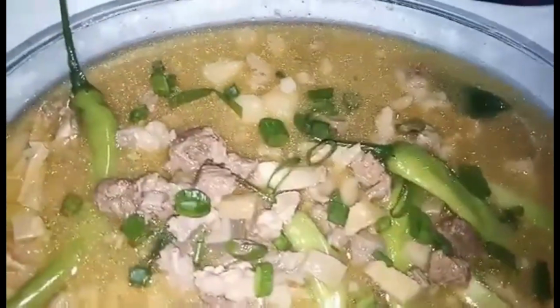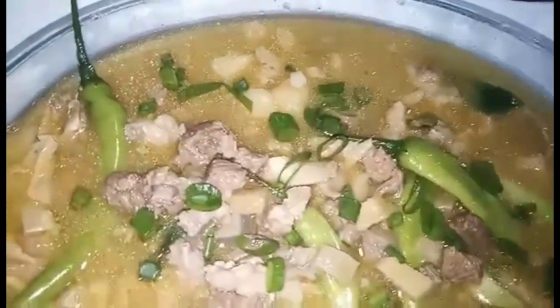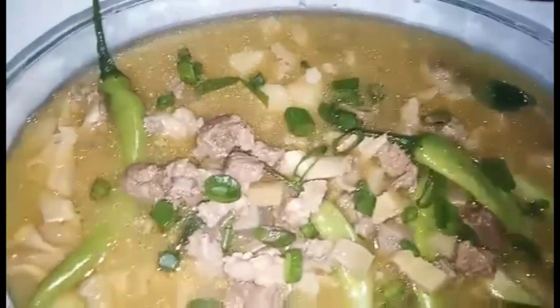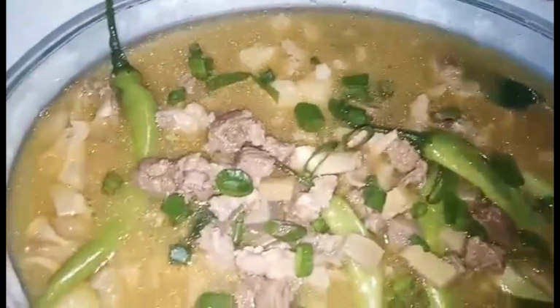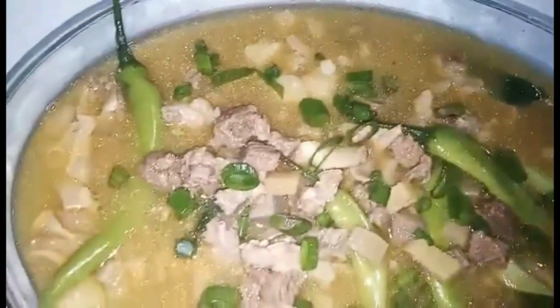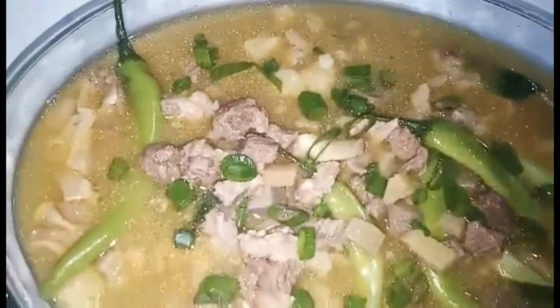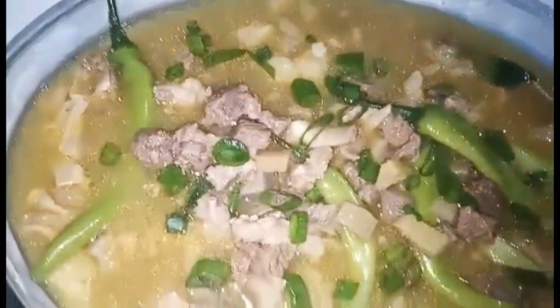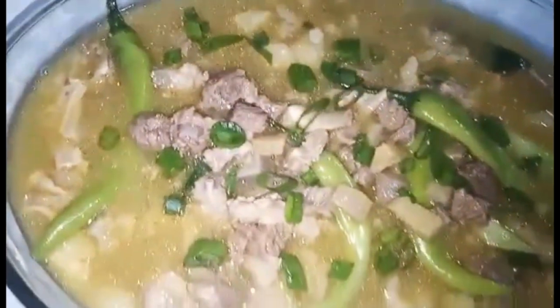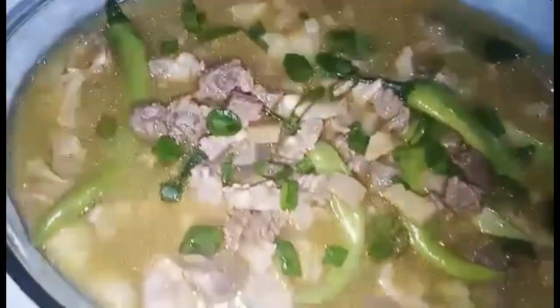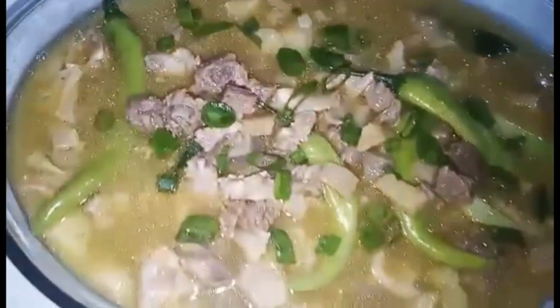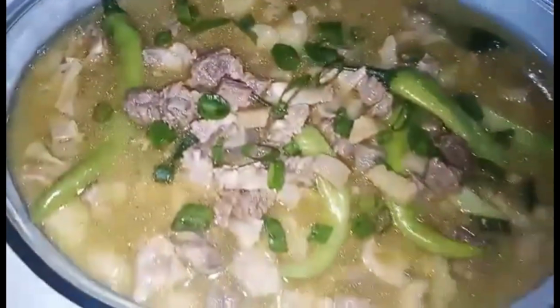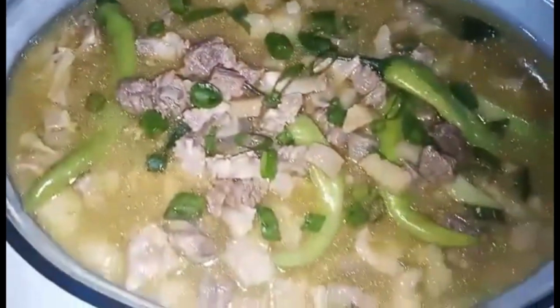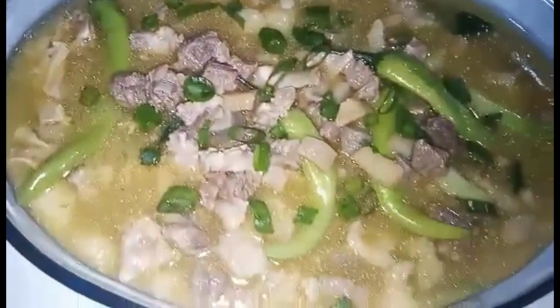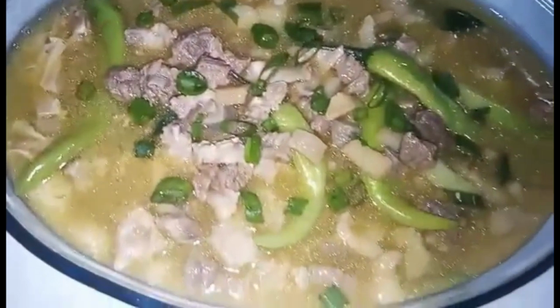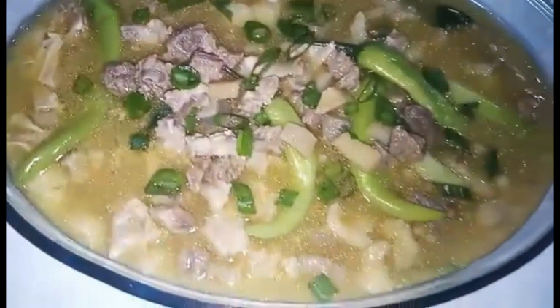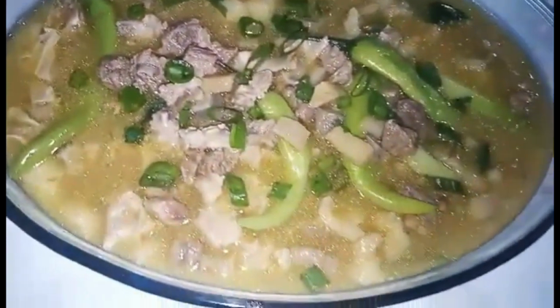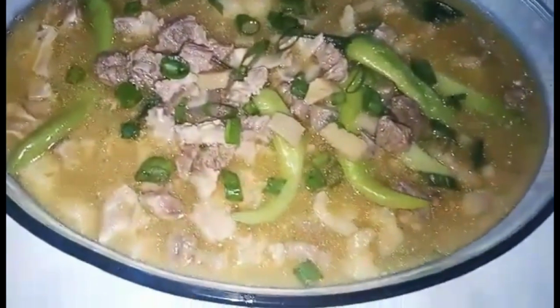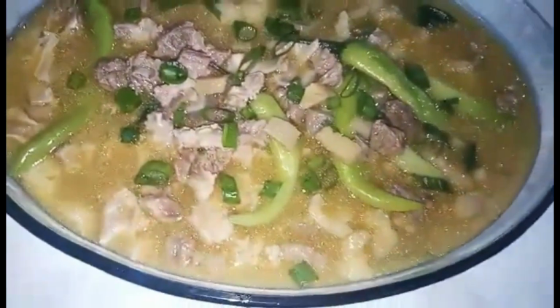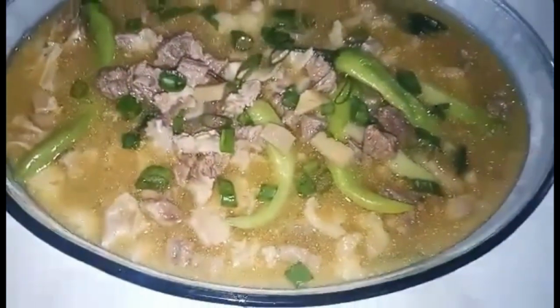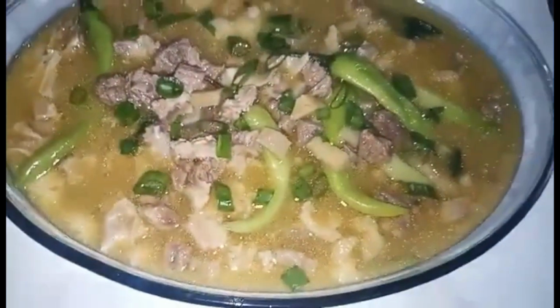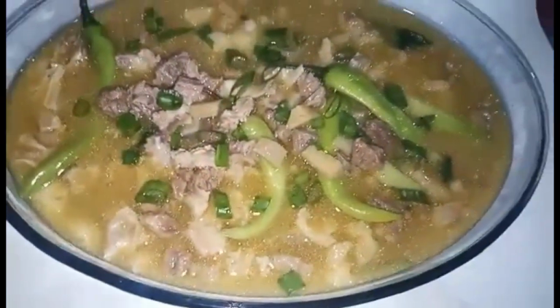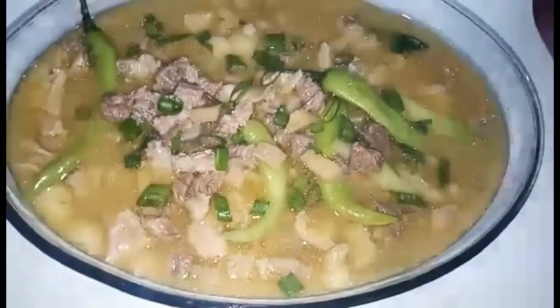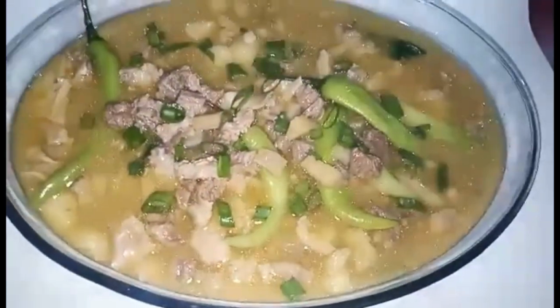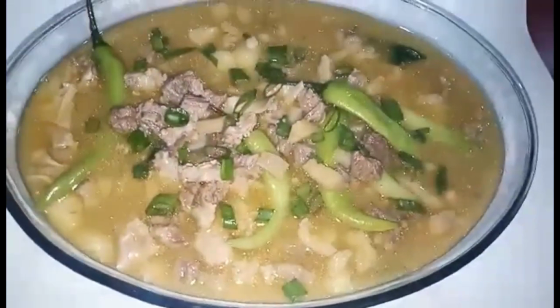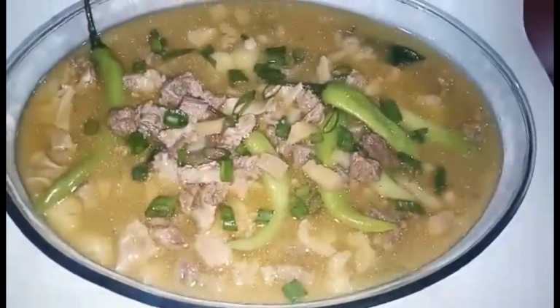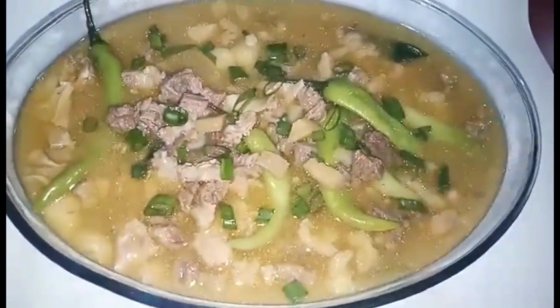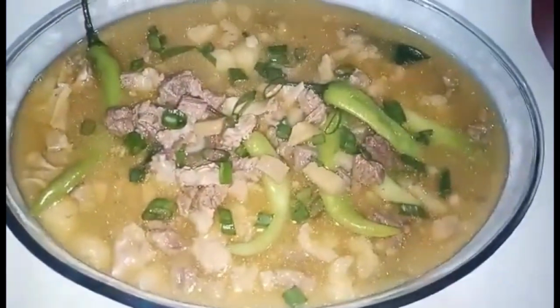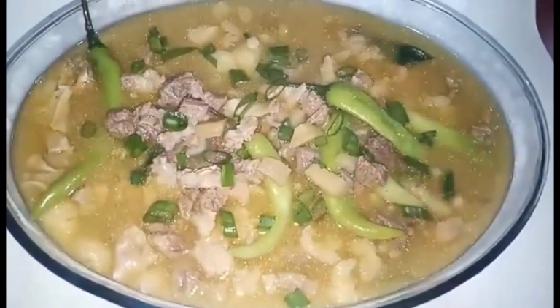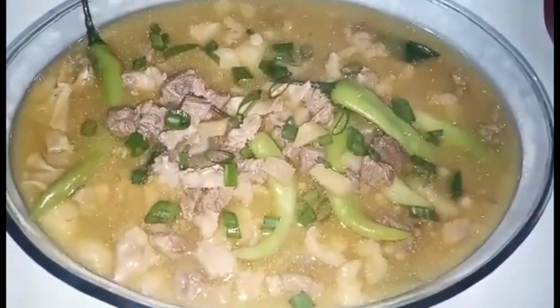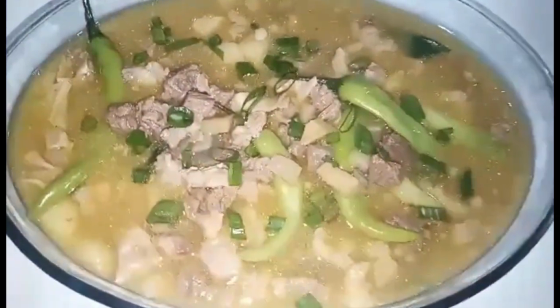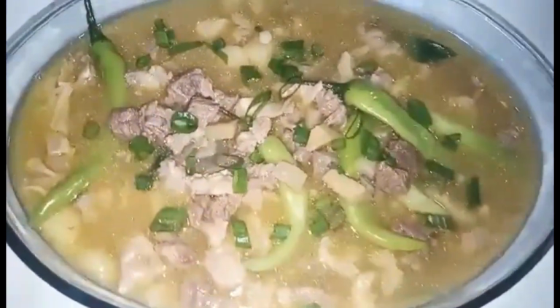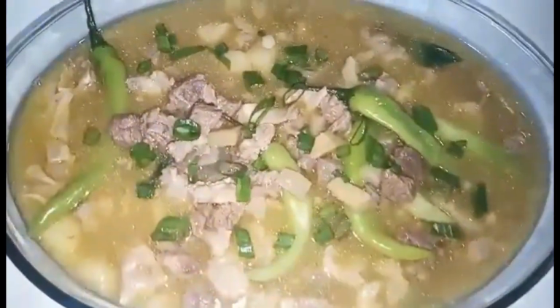Tapos na ang aking sinanglaw. Let's eat!